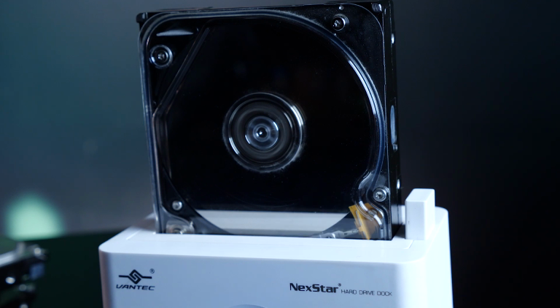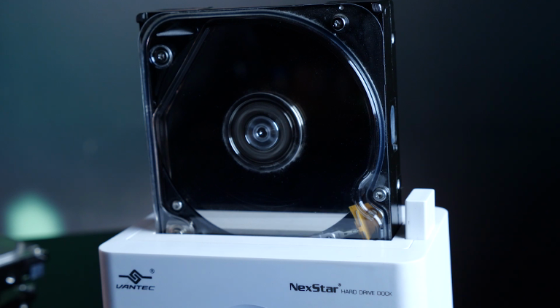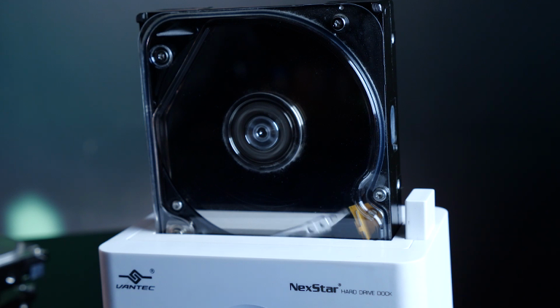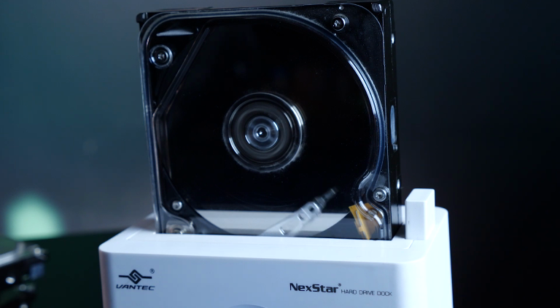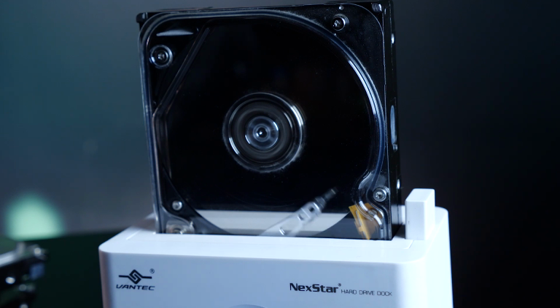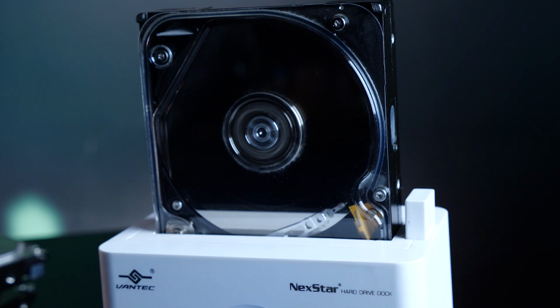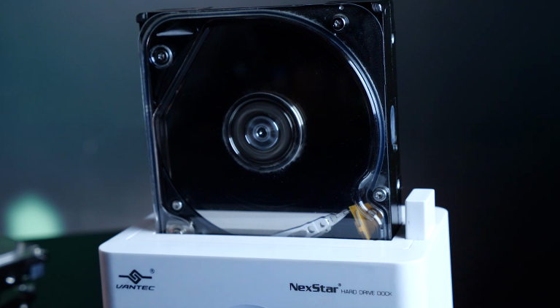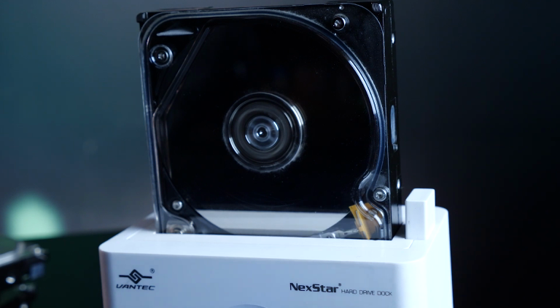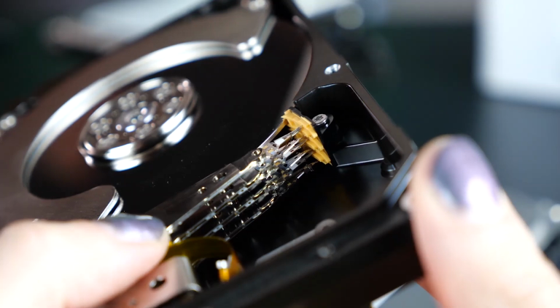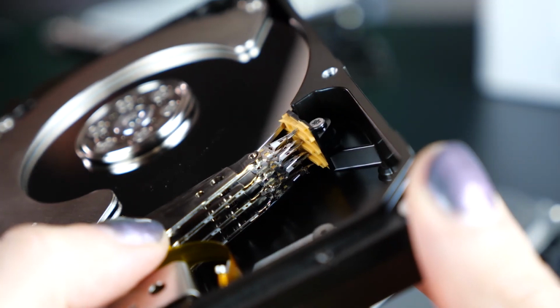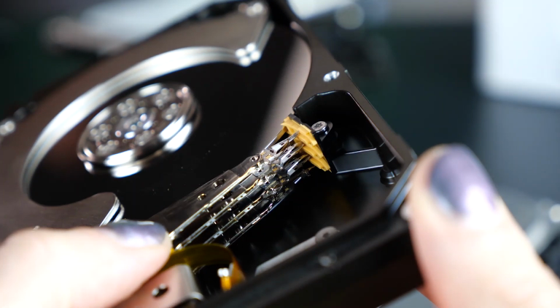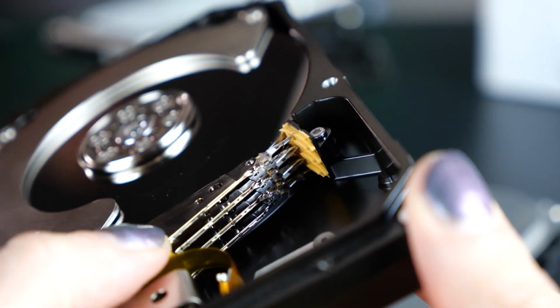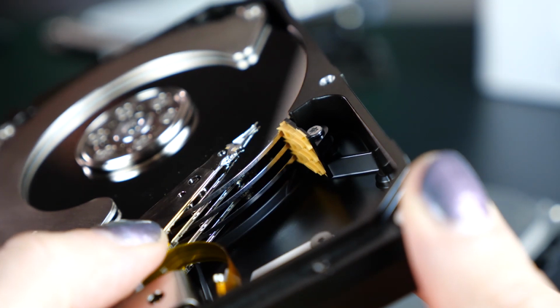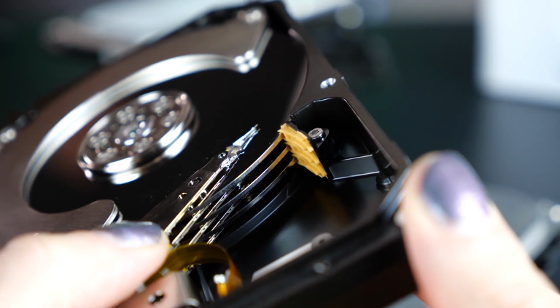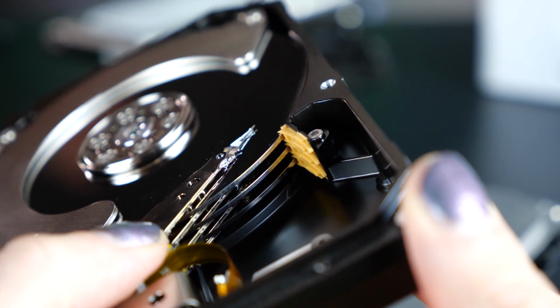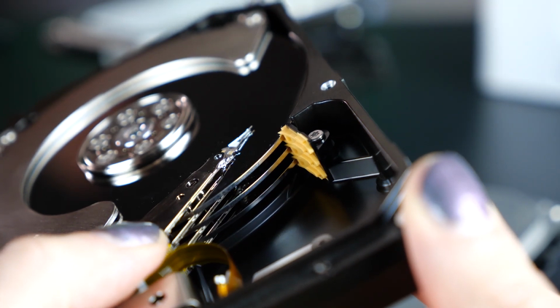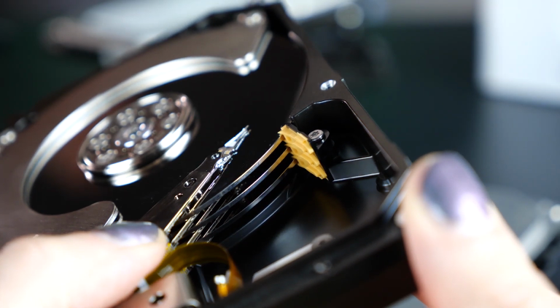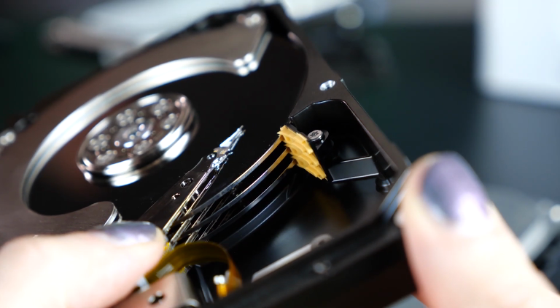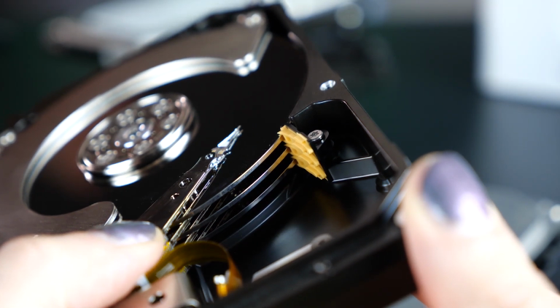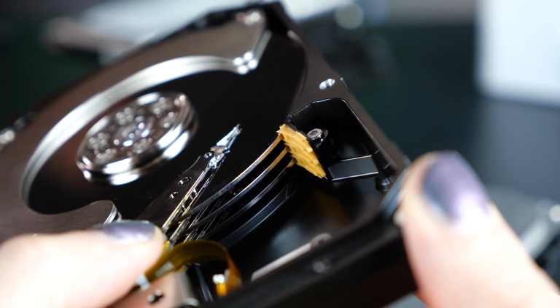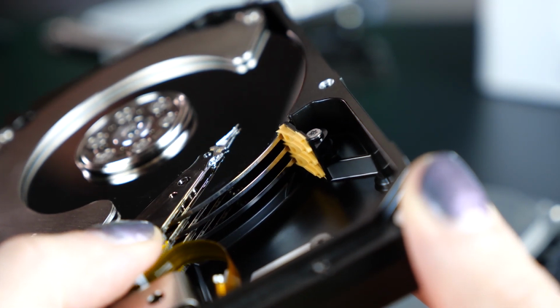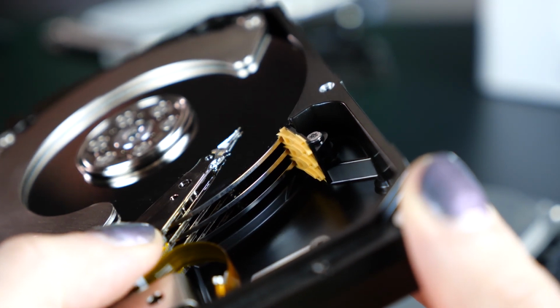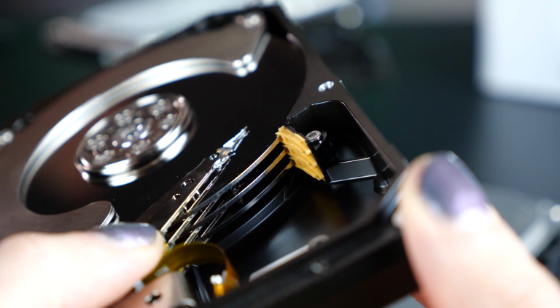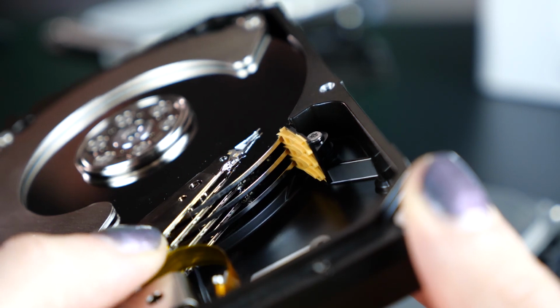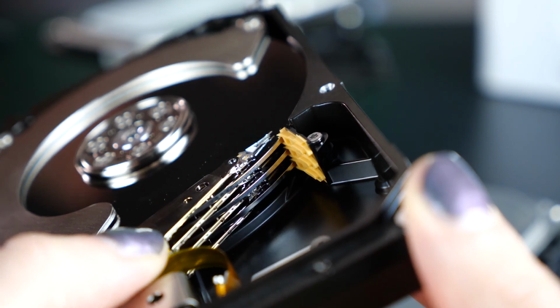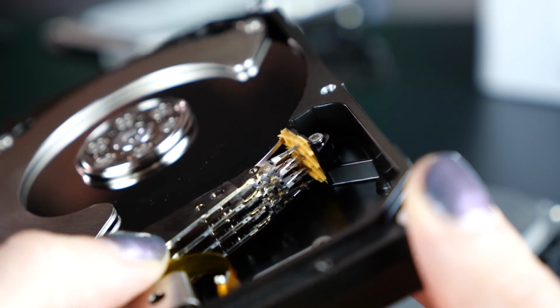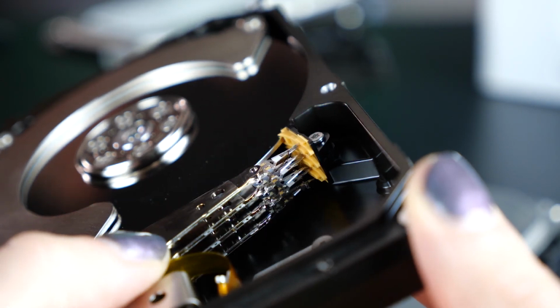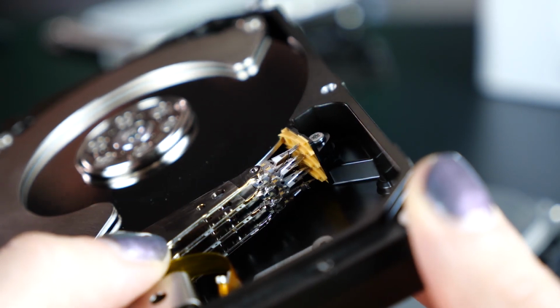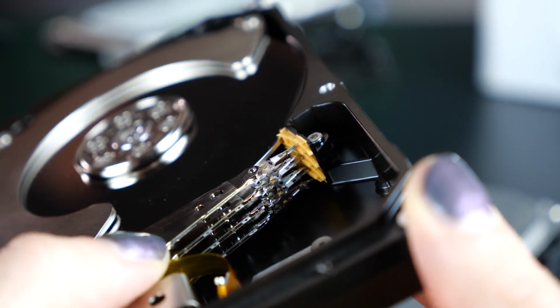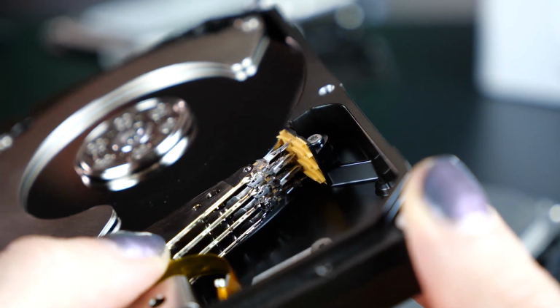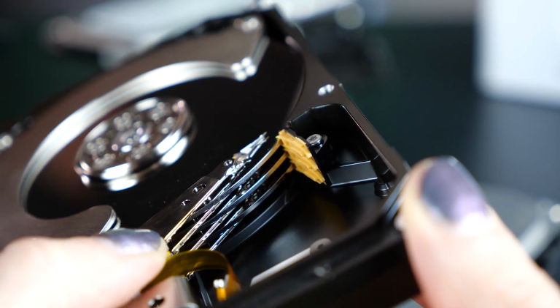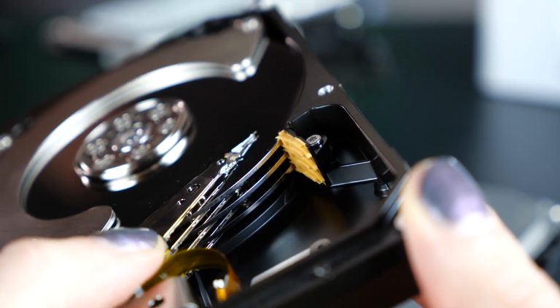Kind of like a record. The larger the capacity of the hard drive, the more layers of platters it has.